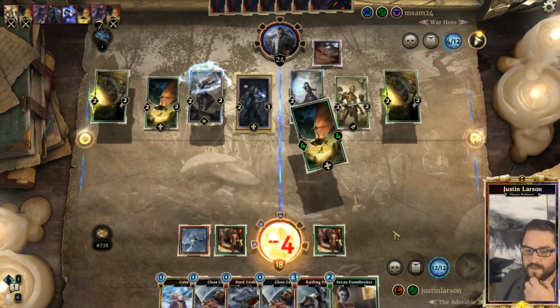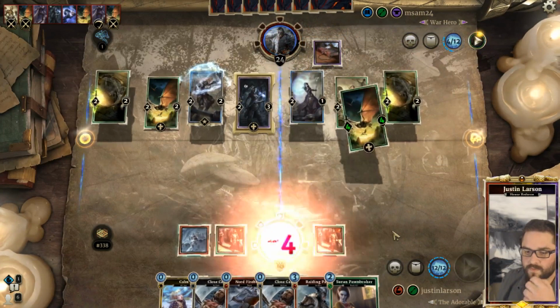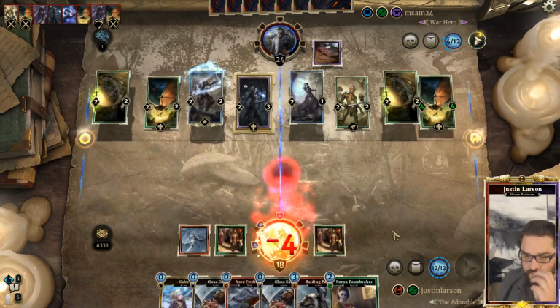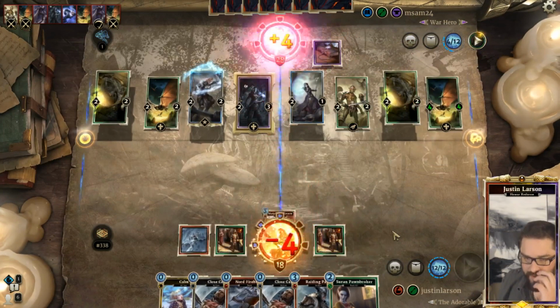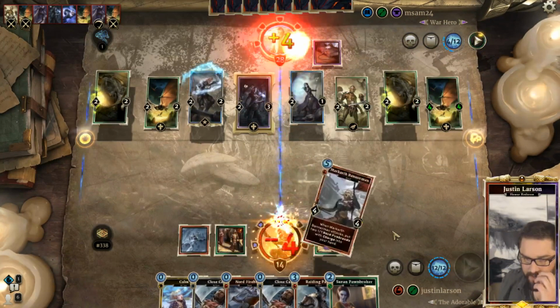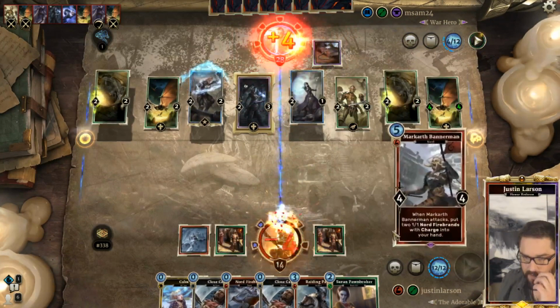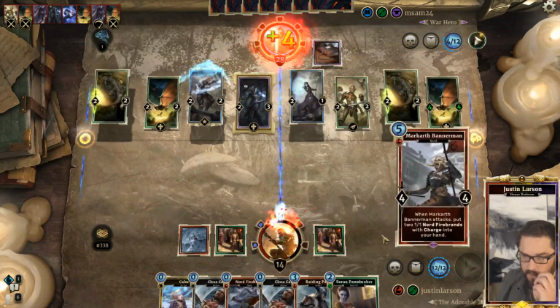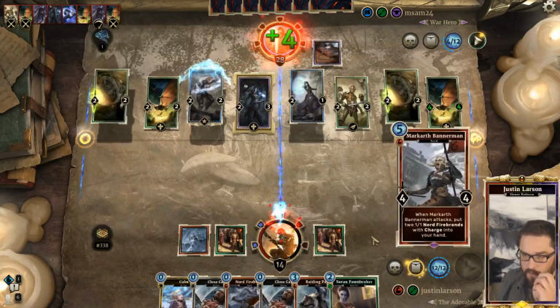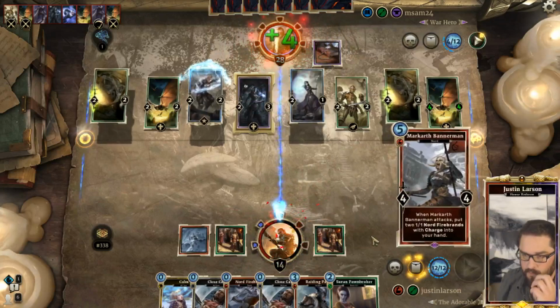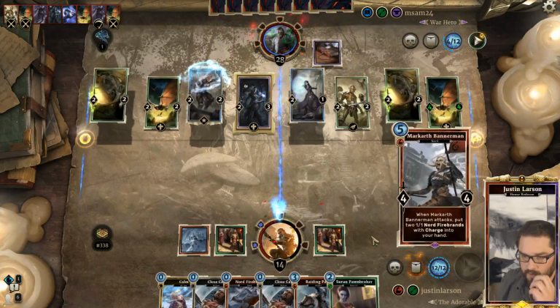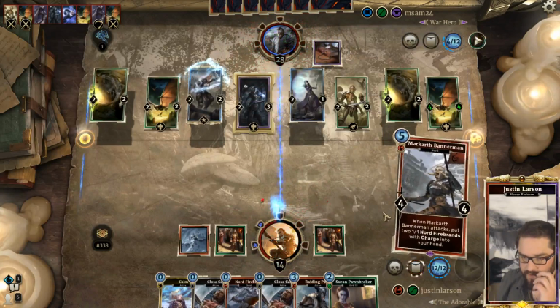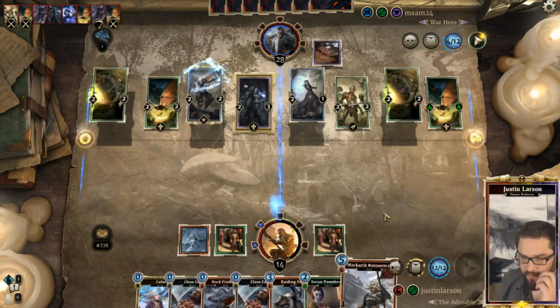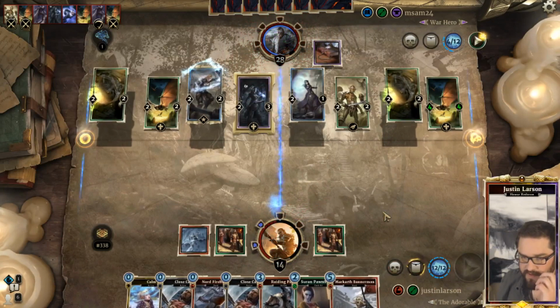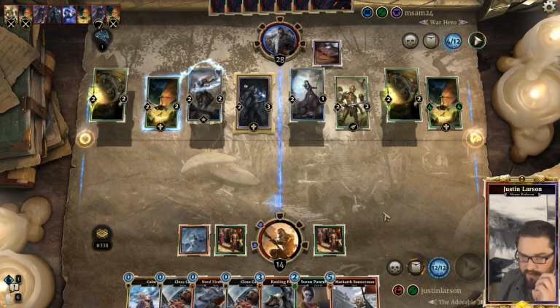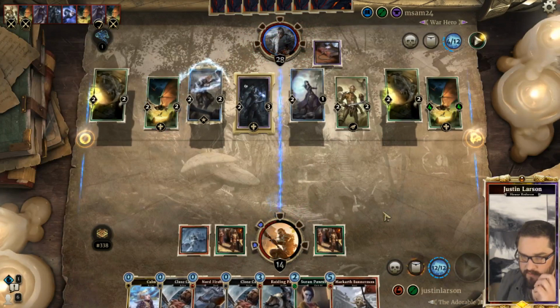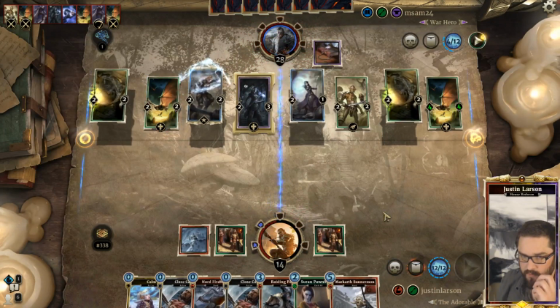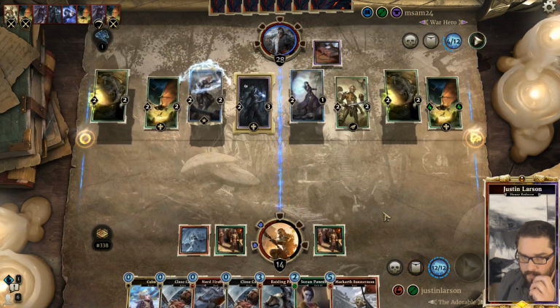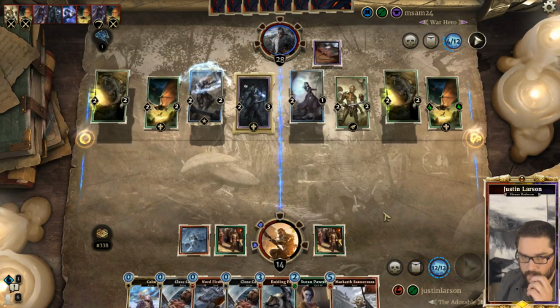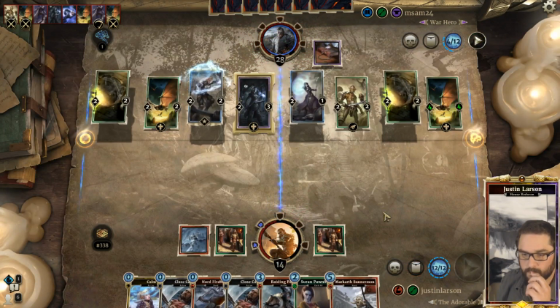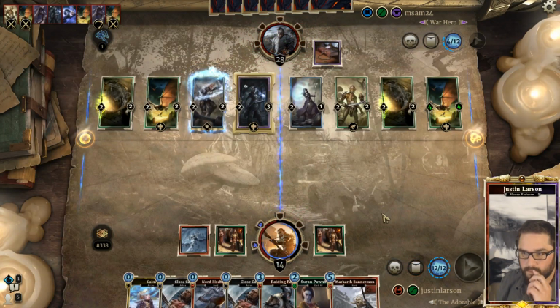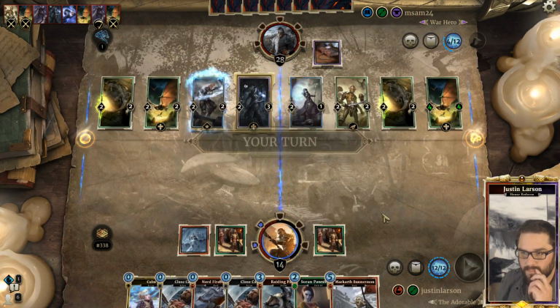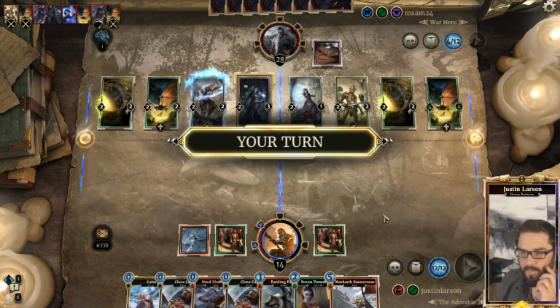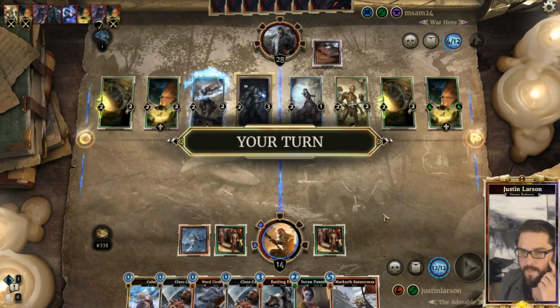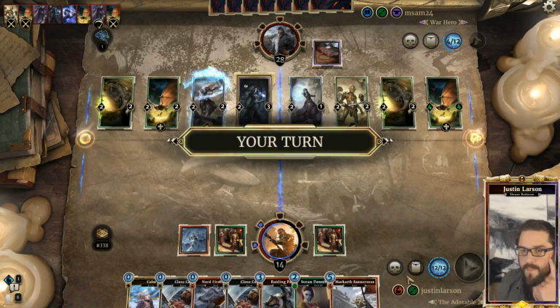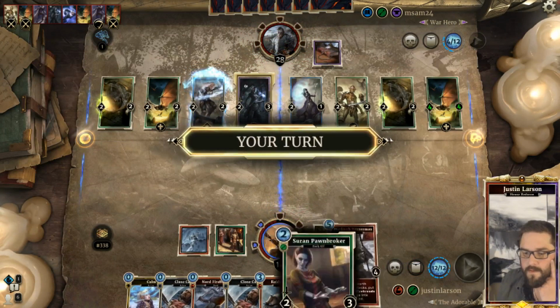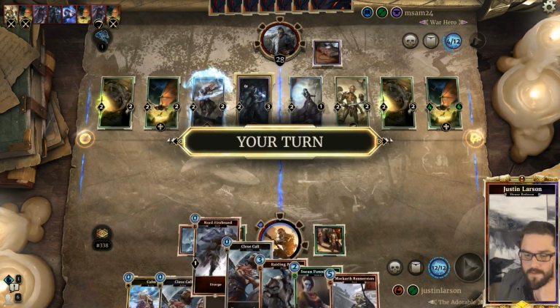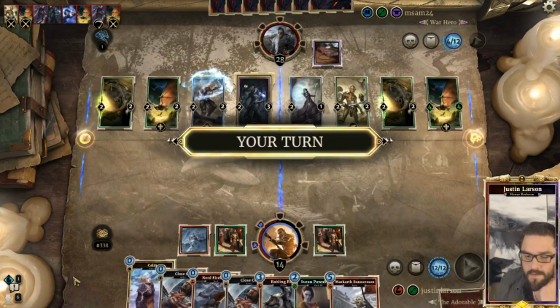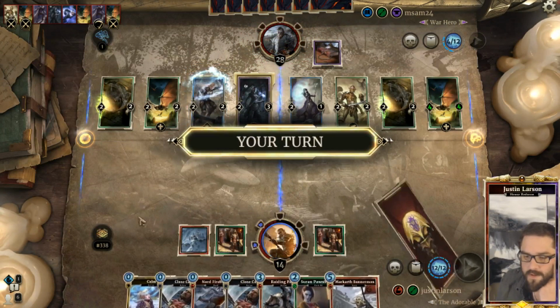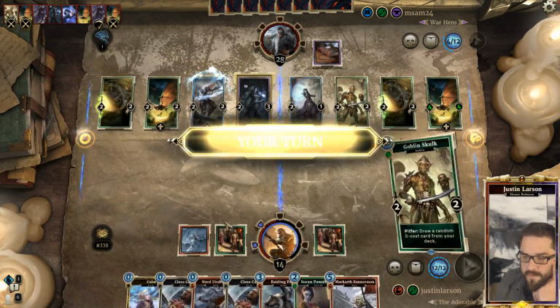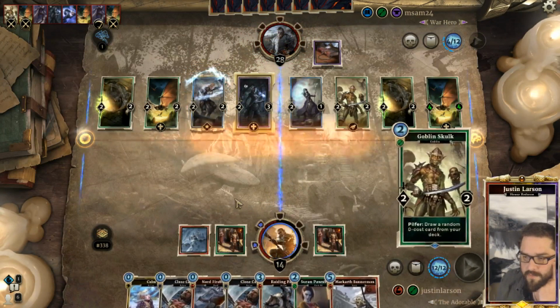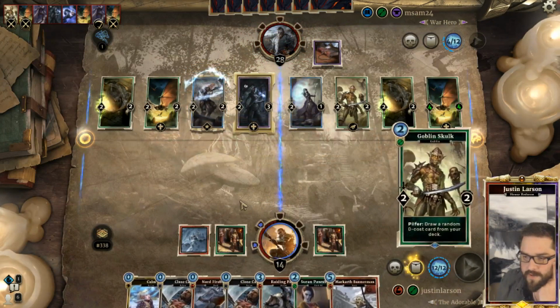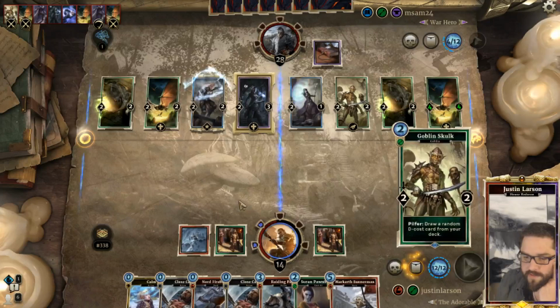Swing with the bat. Markarth Bannerman is not a good draw. Alright, can we do twenty-eight?